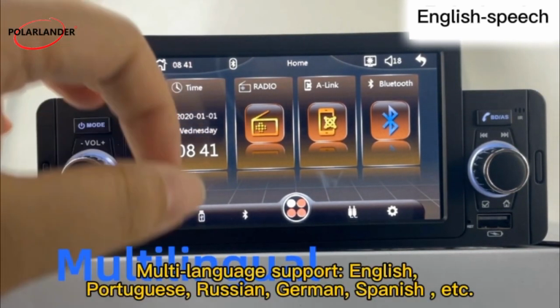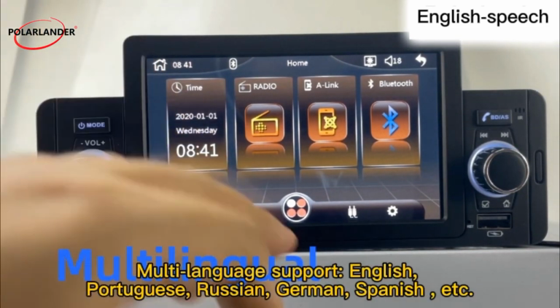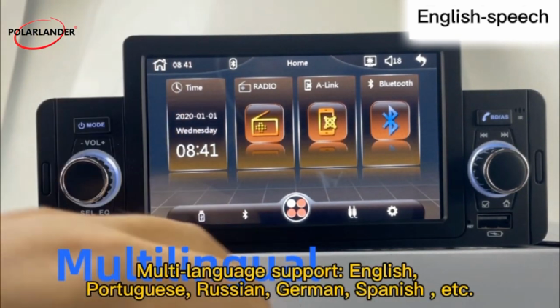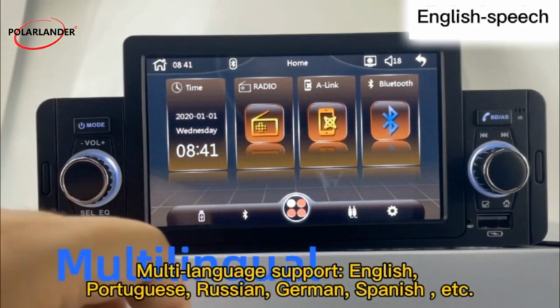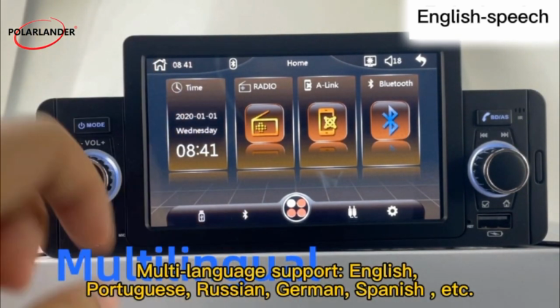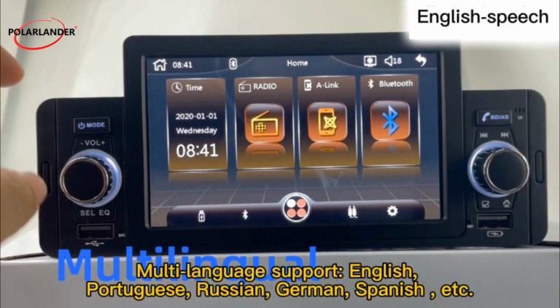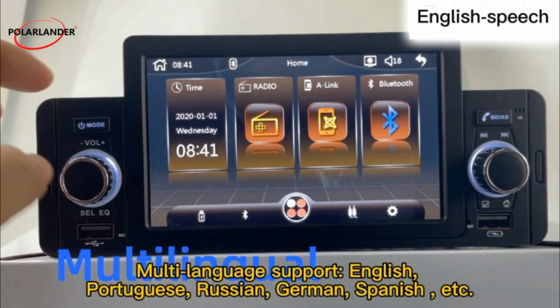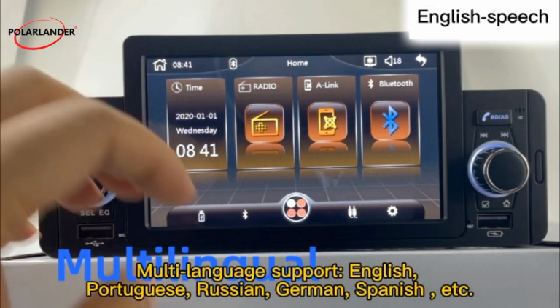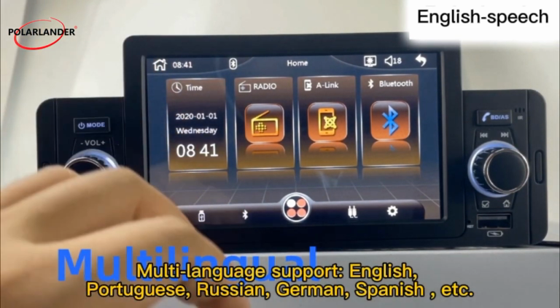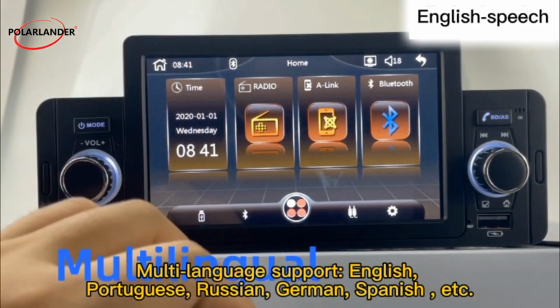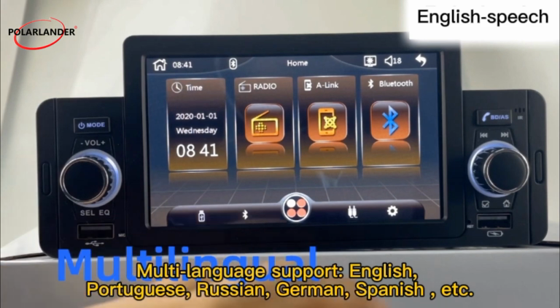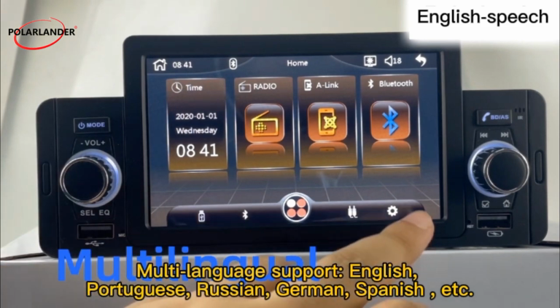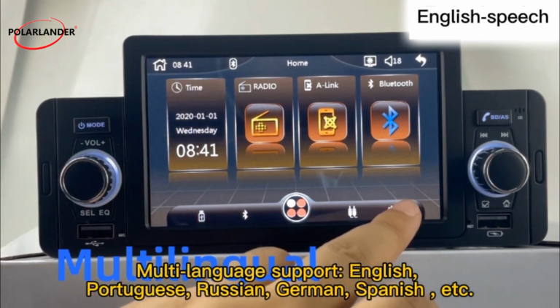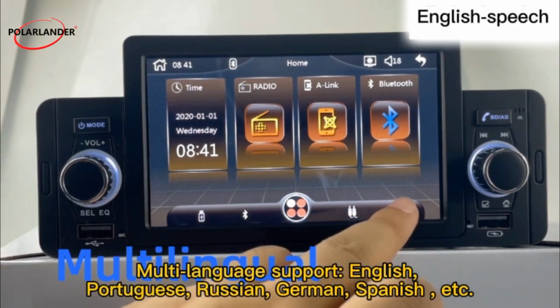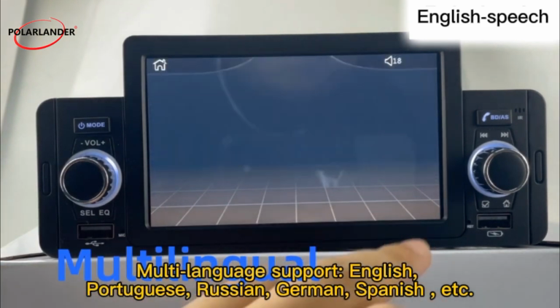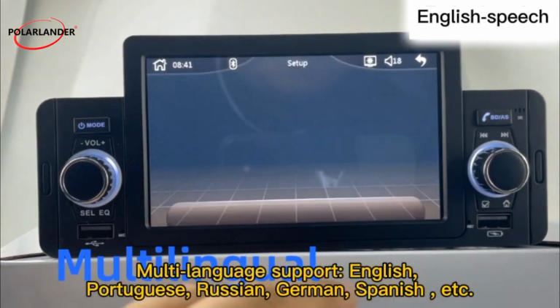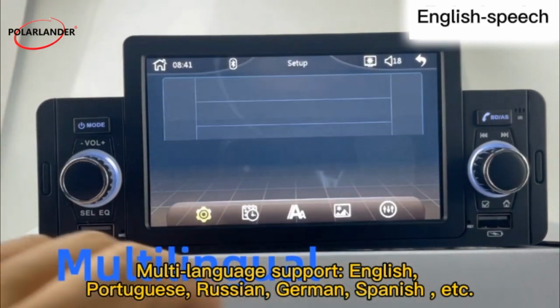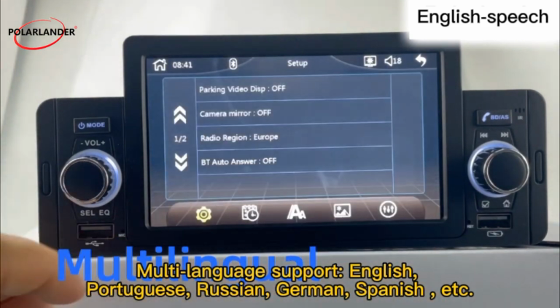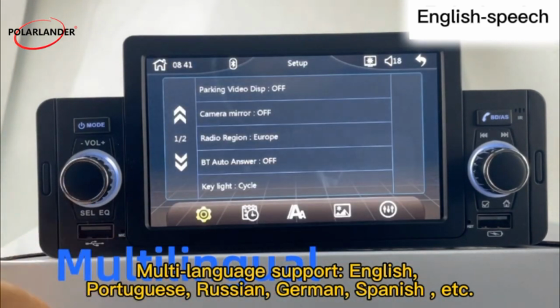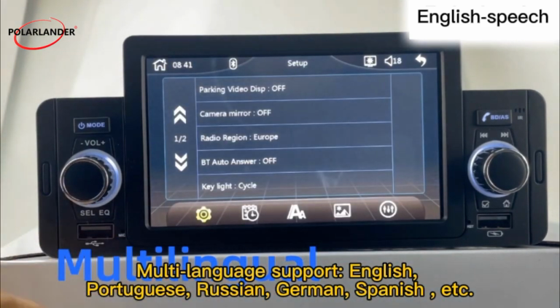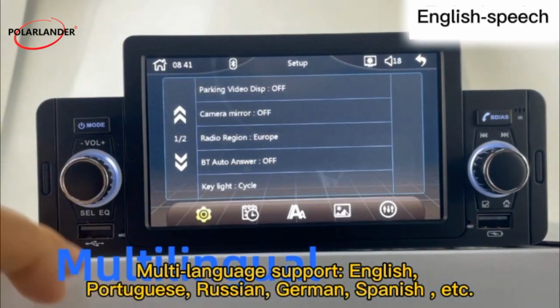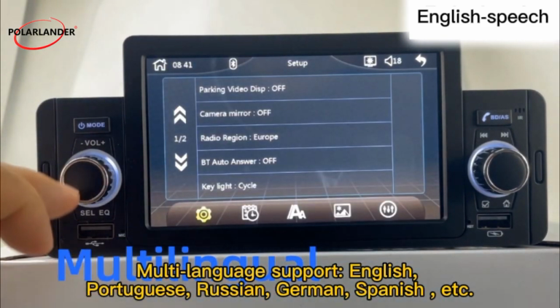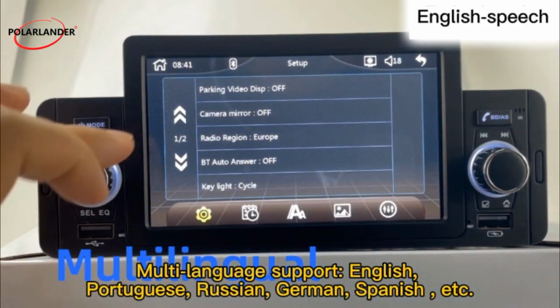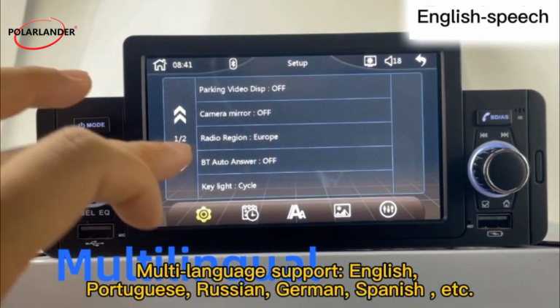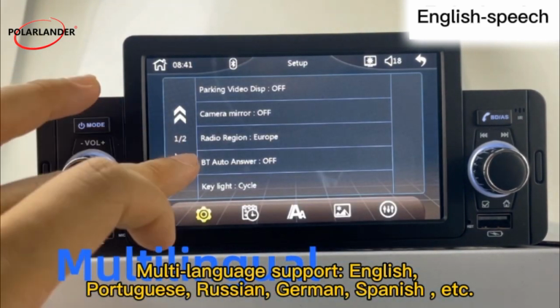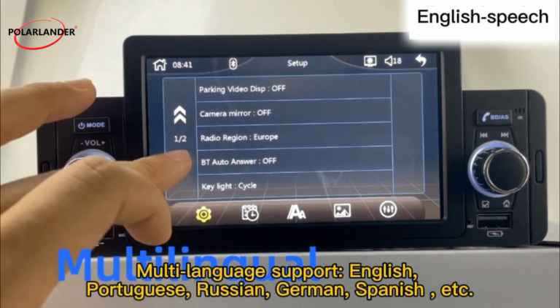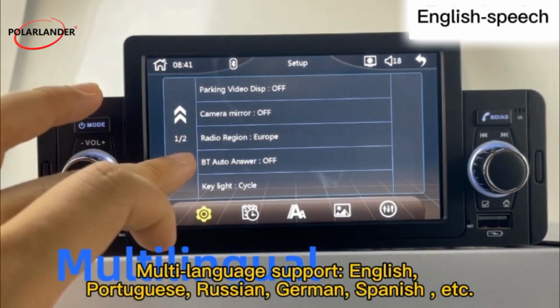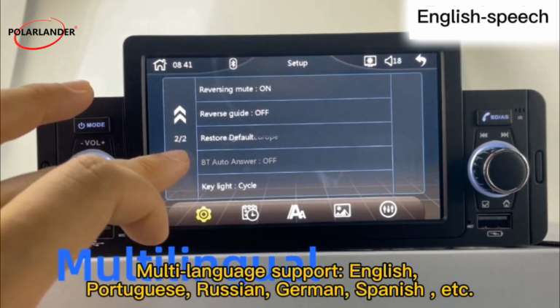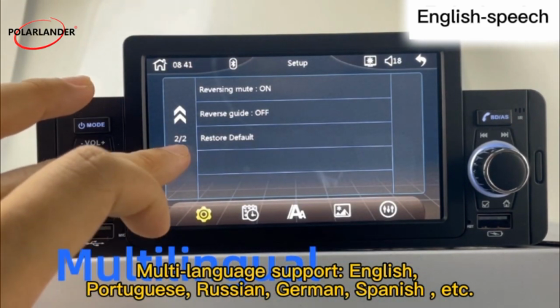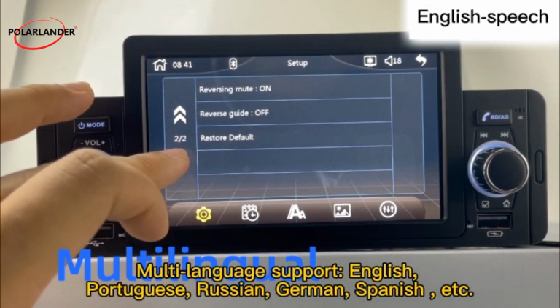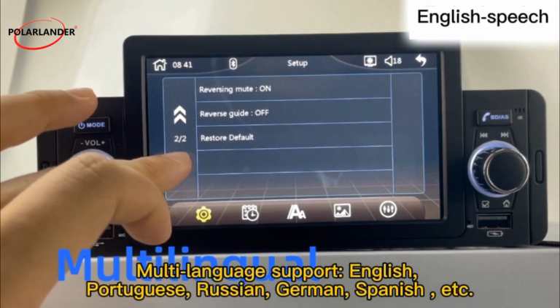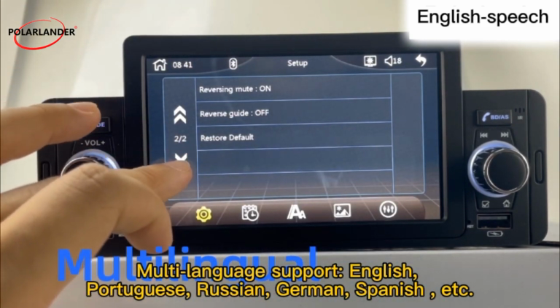Multi-language support is available, including English, Portuguese, Russian, German, Spanish, and more.